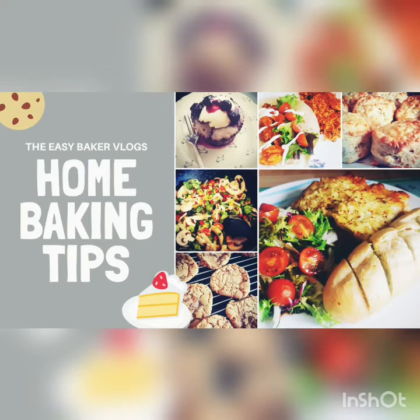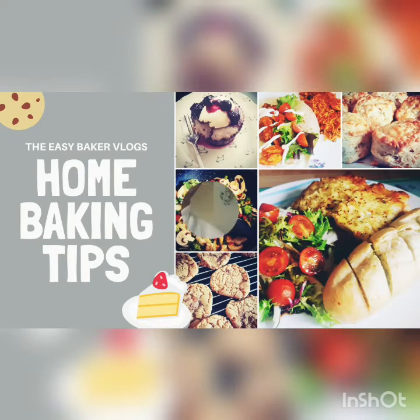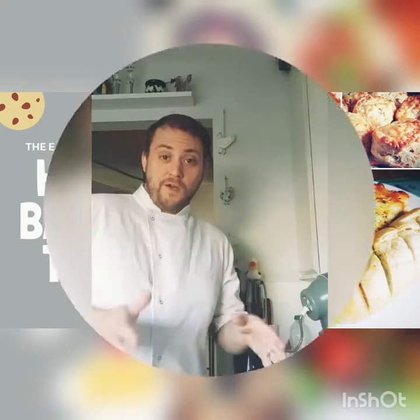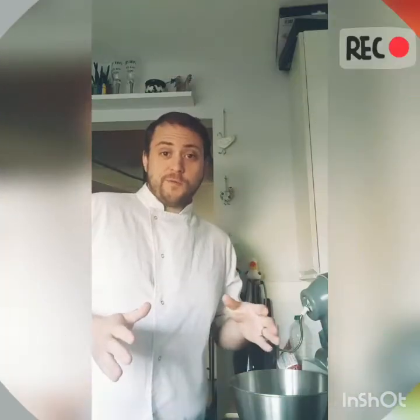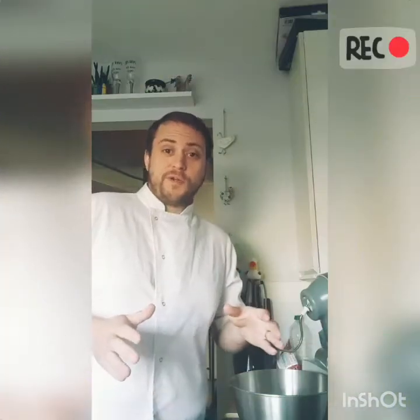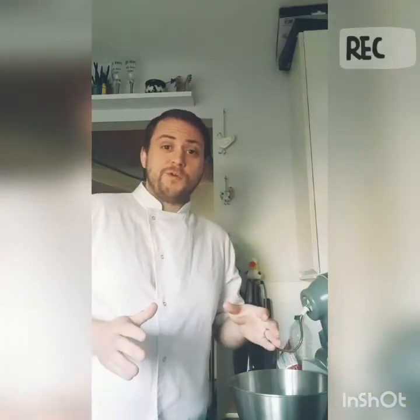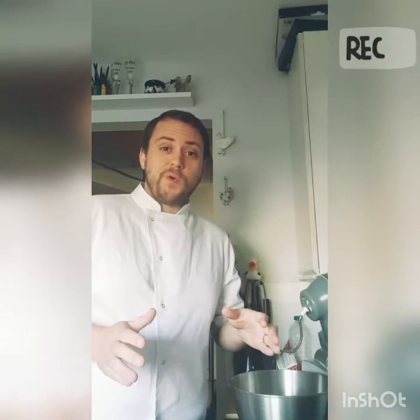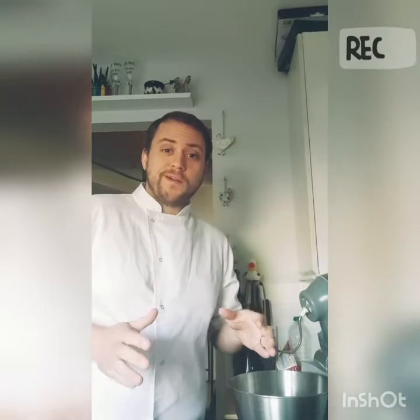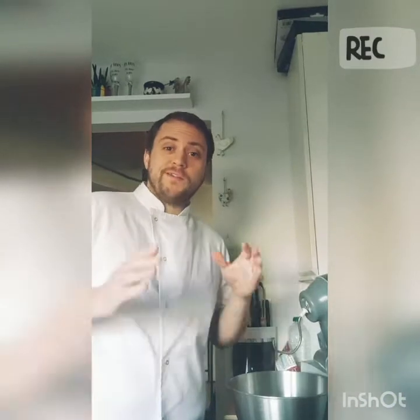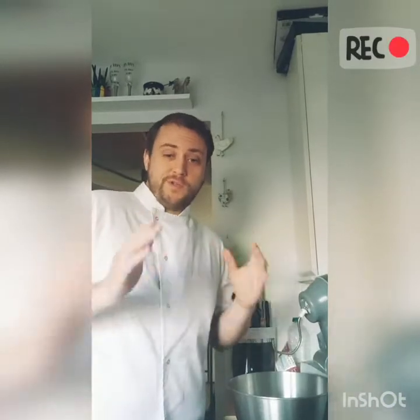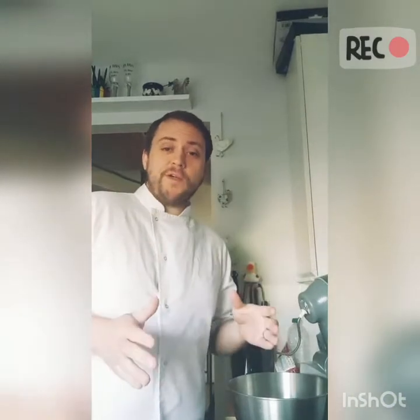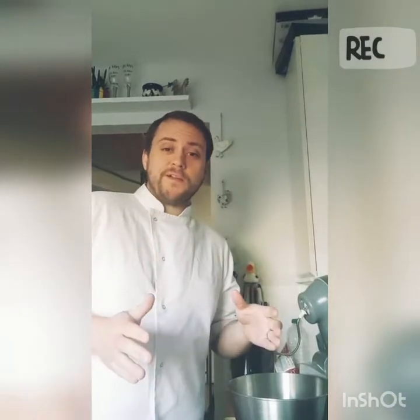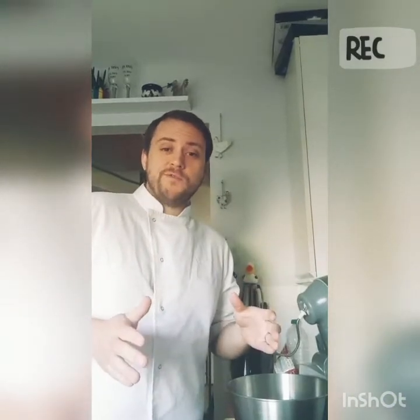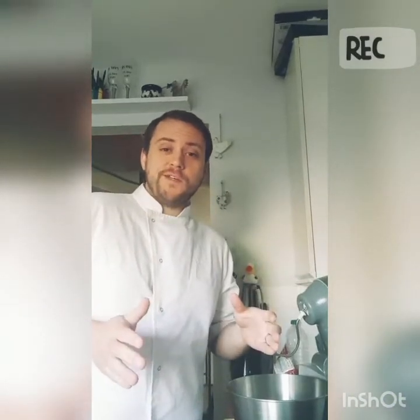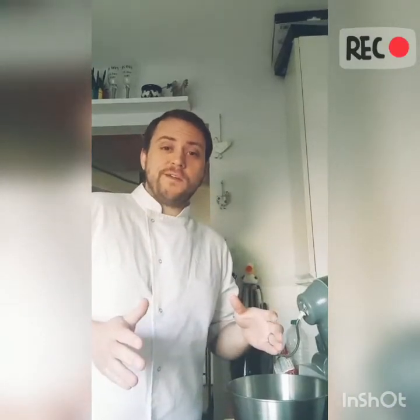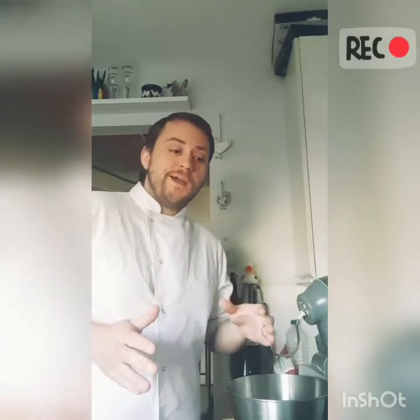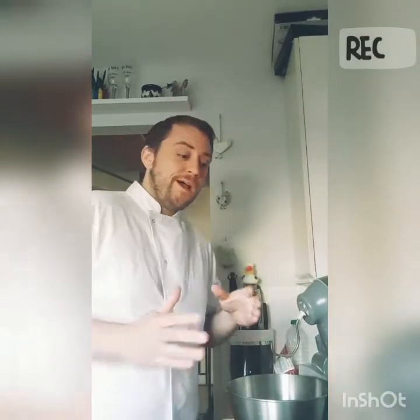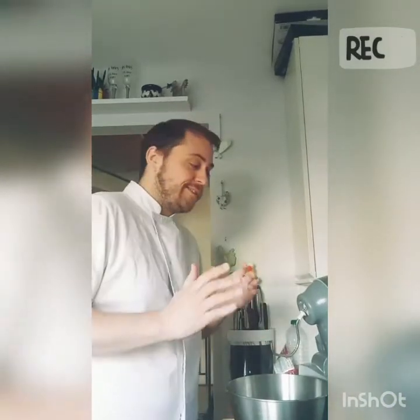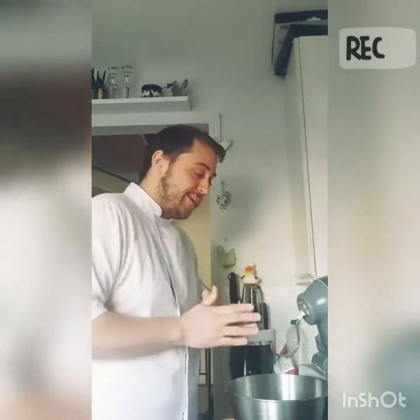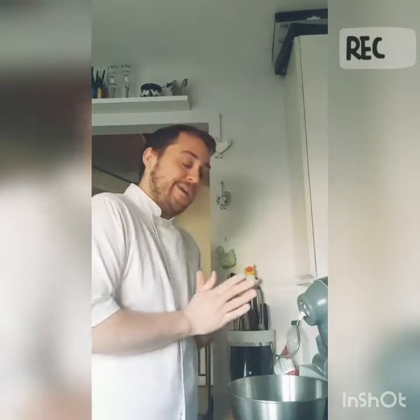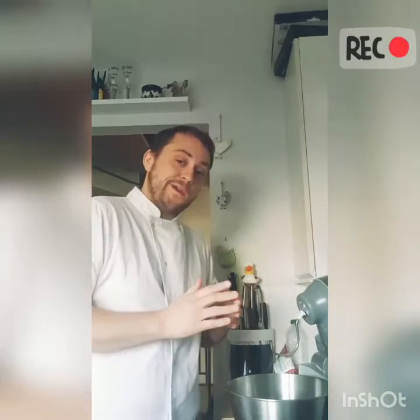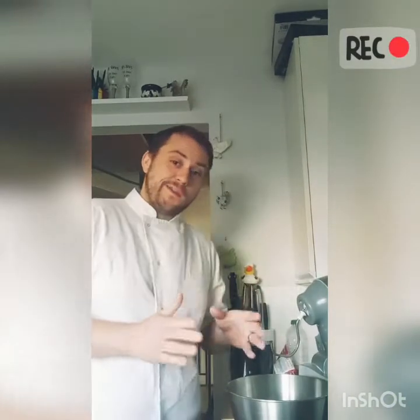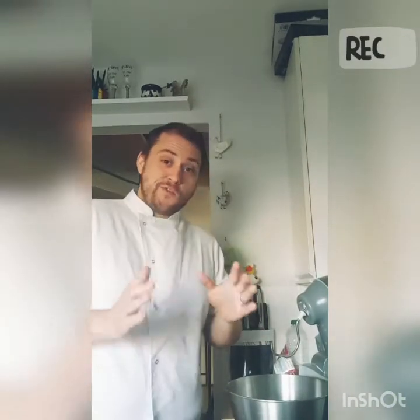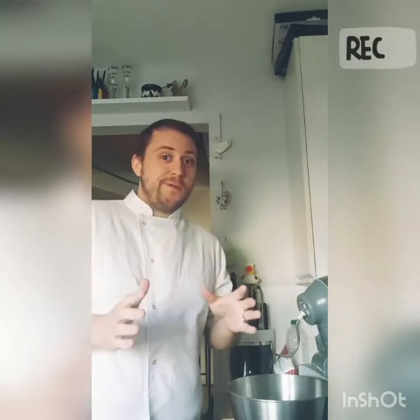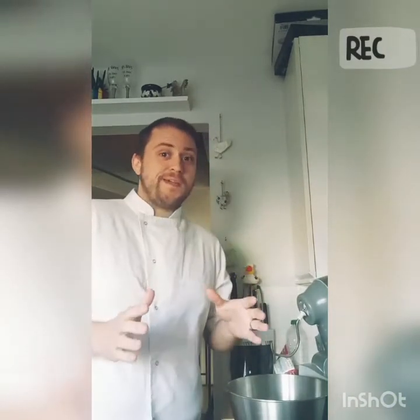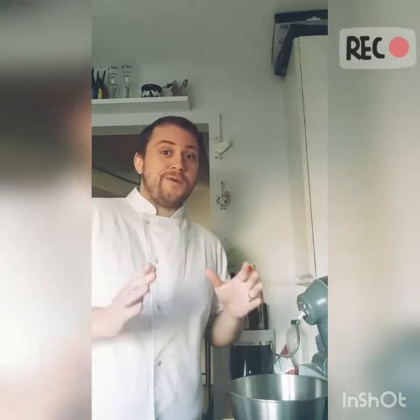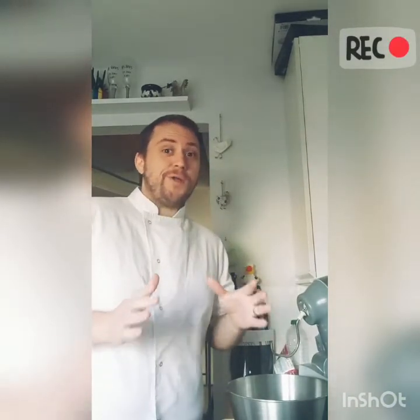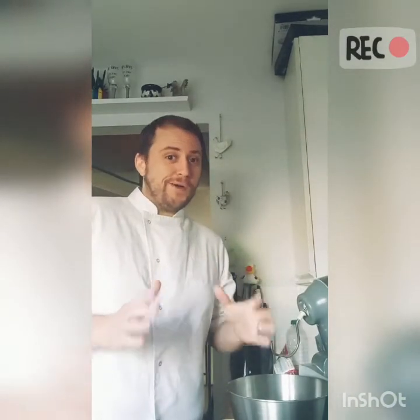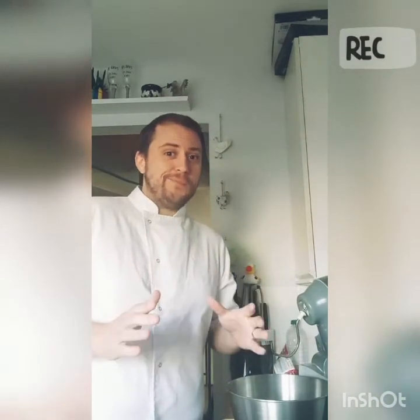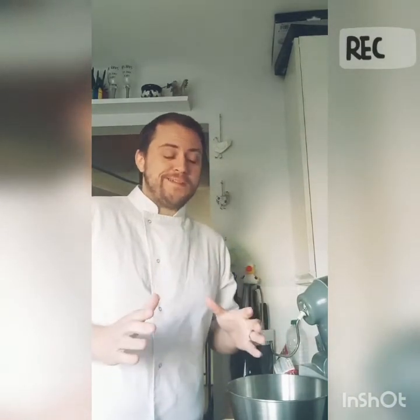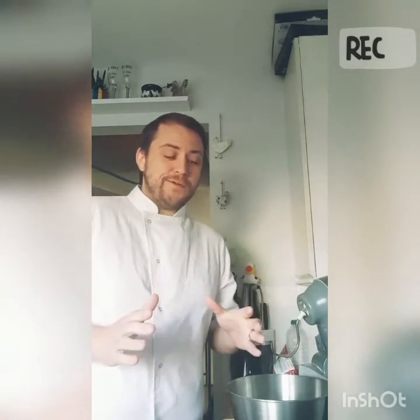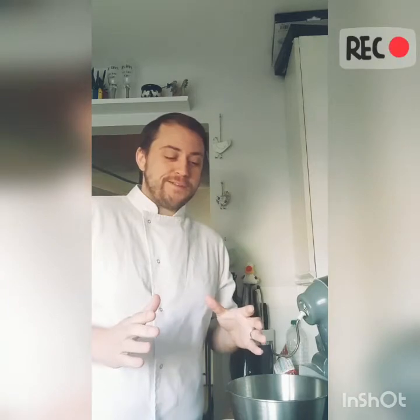Hi everyone and welcome back to another how-to video. Today we're gonna try and make our own homemade doughnuts.